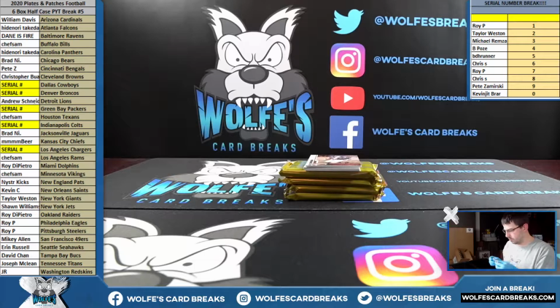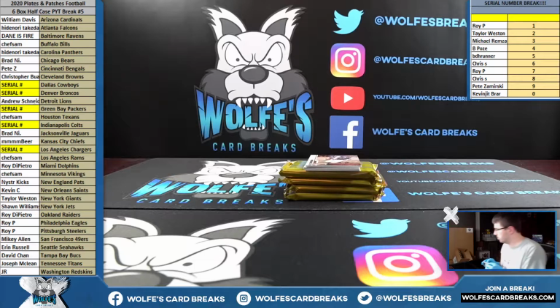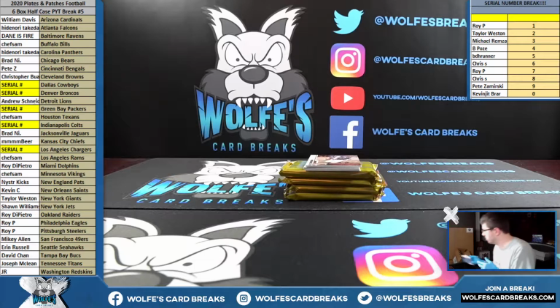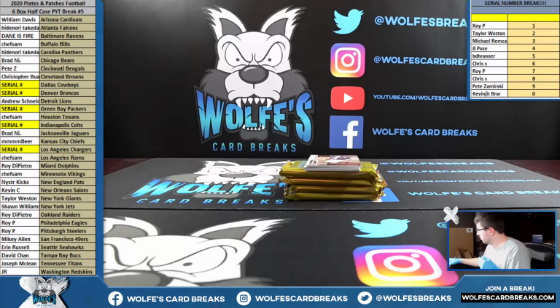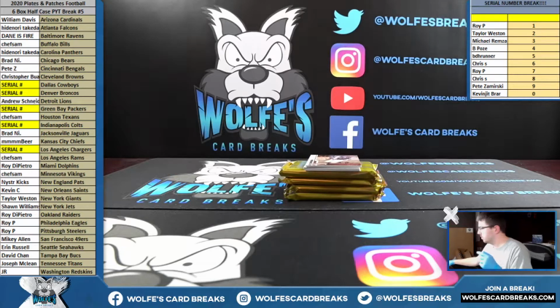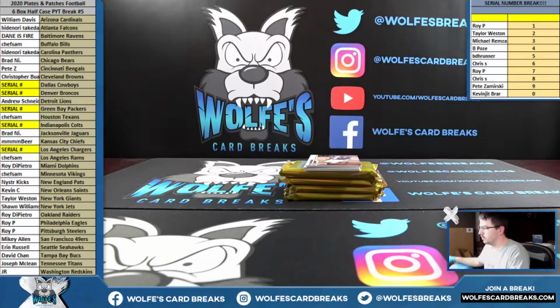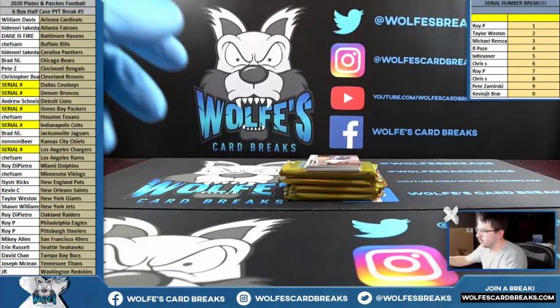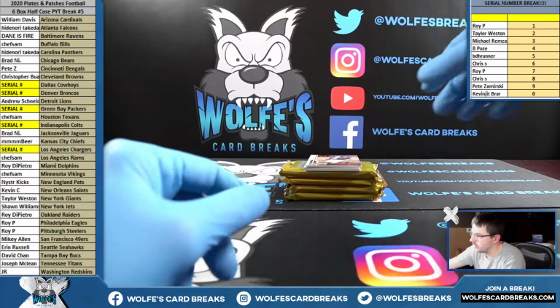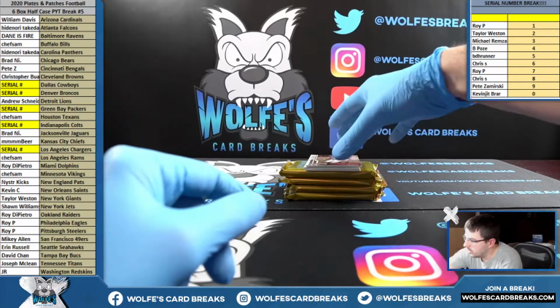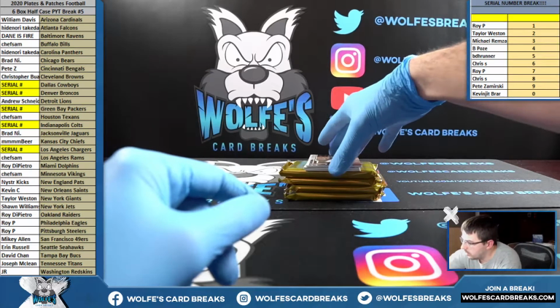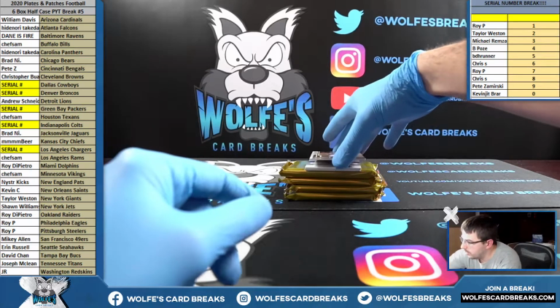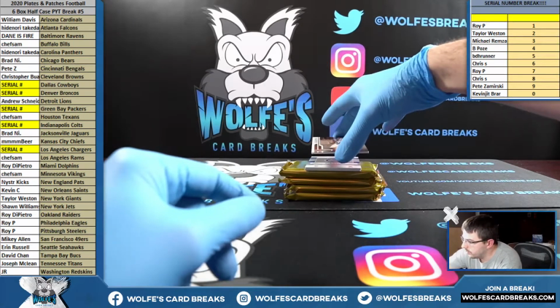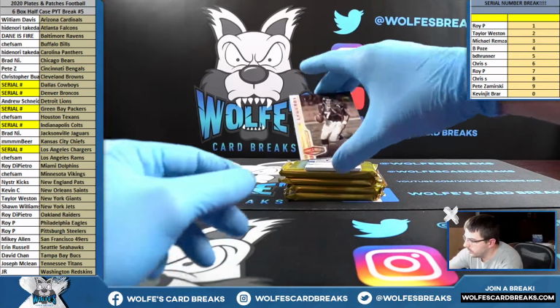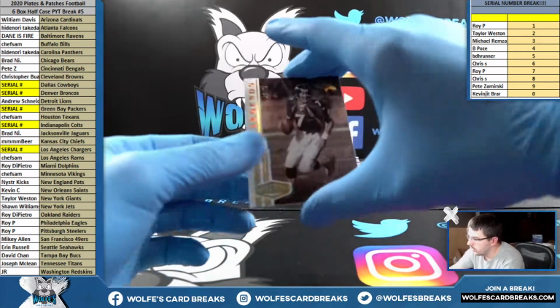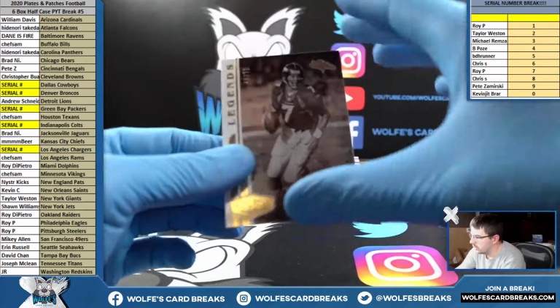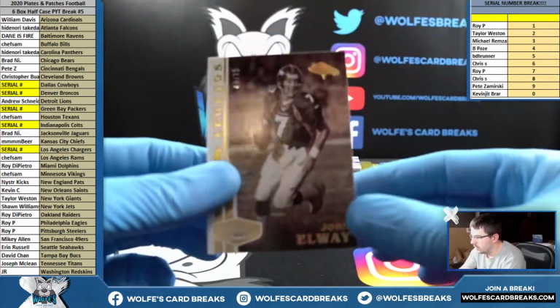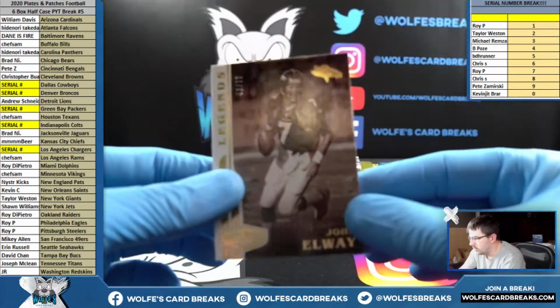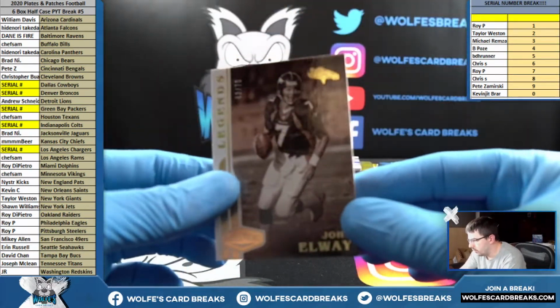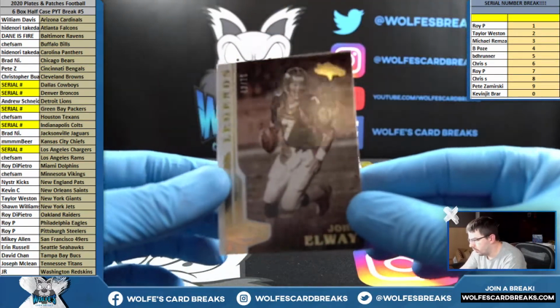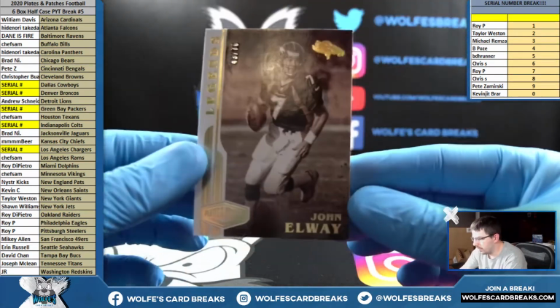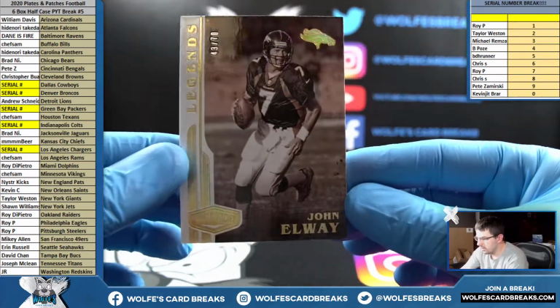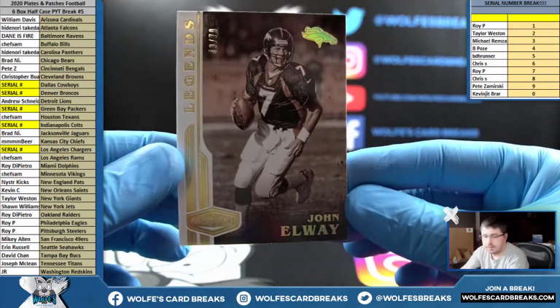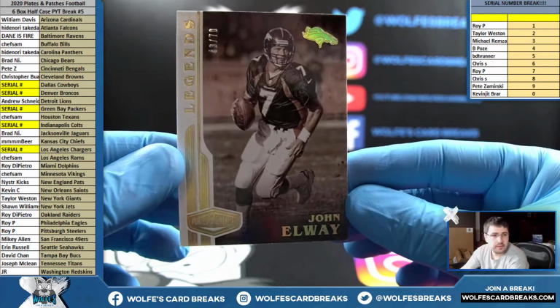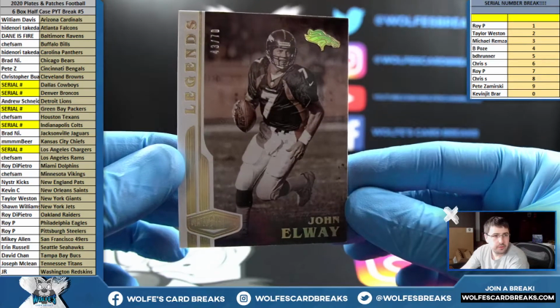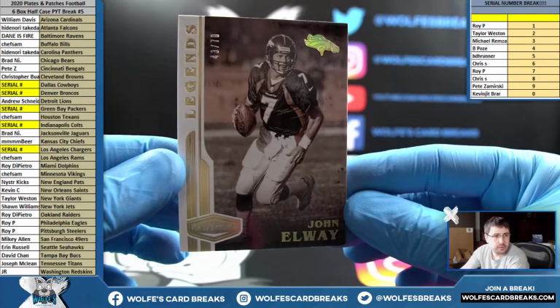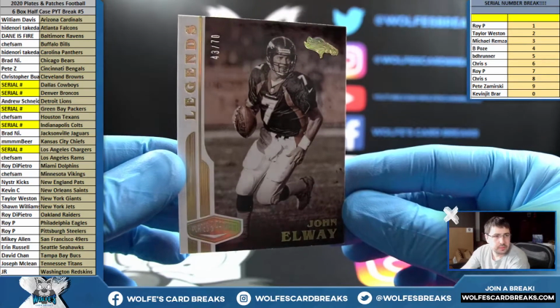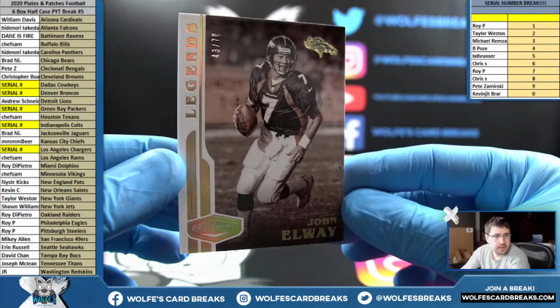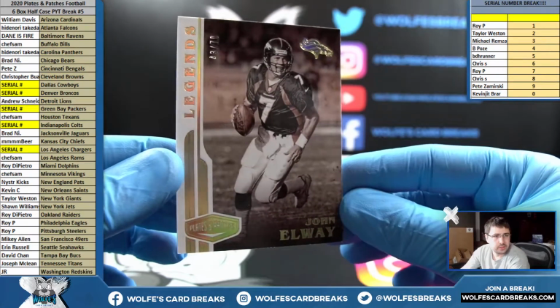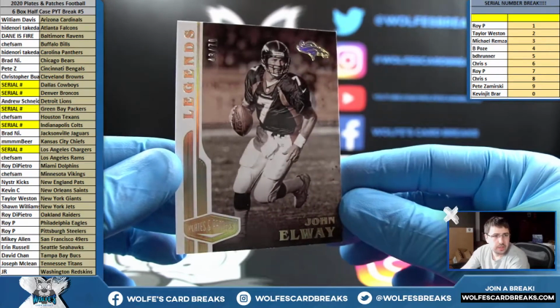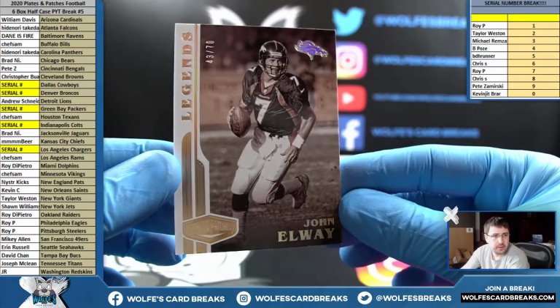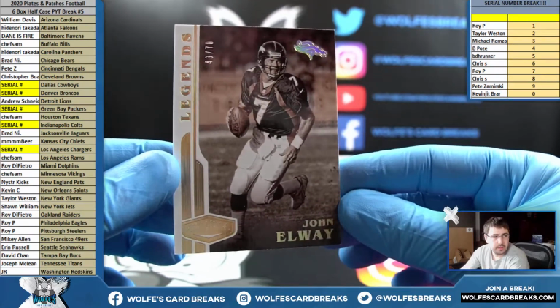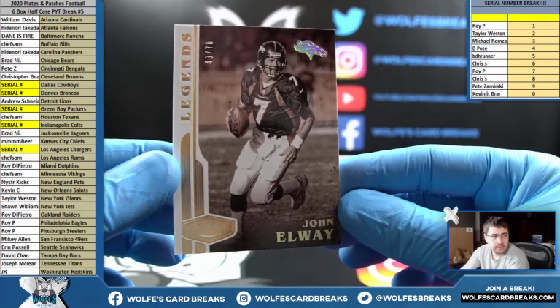When did the new product go there? All right — 43 out of 70 for the three spot, John Elway base.